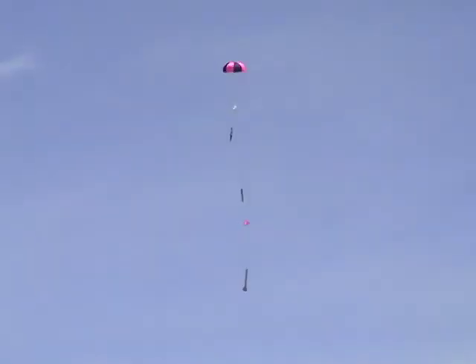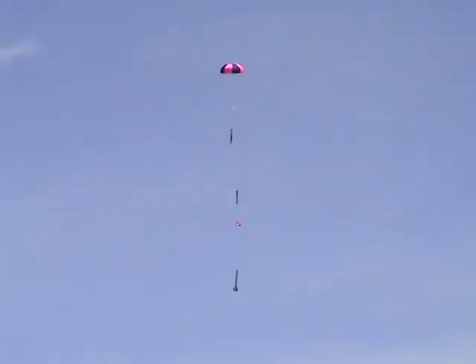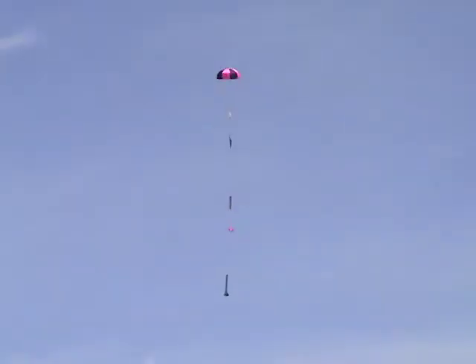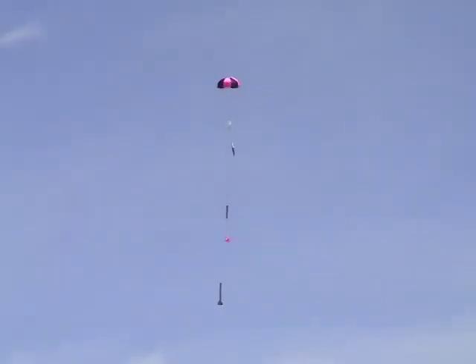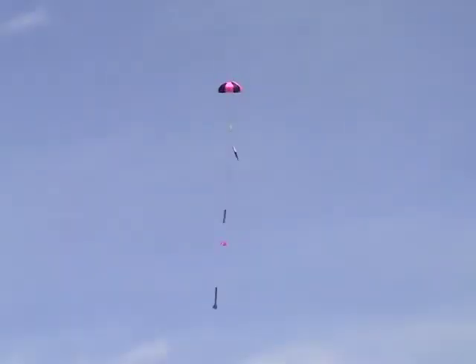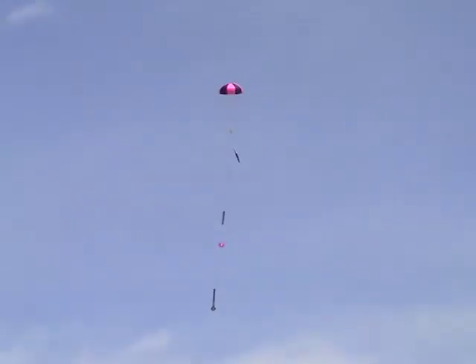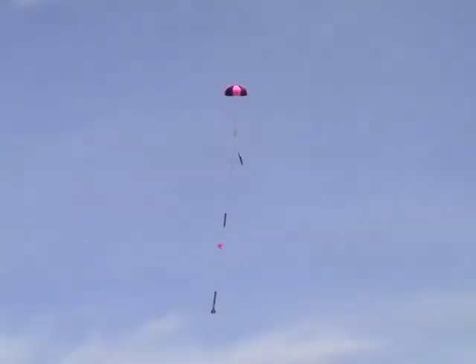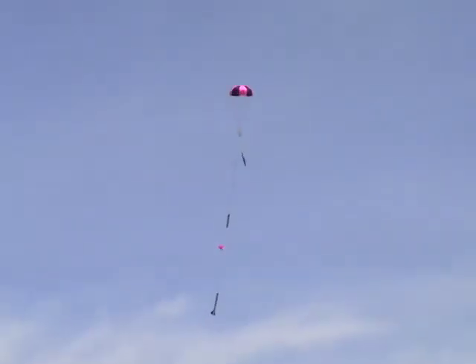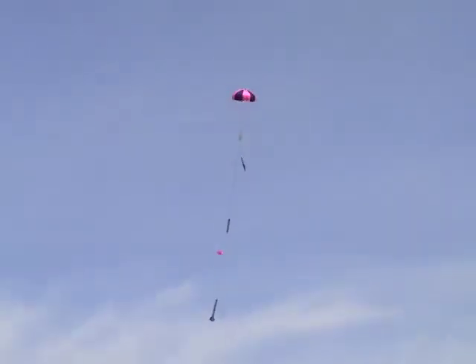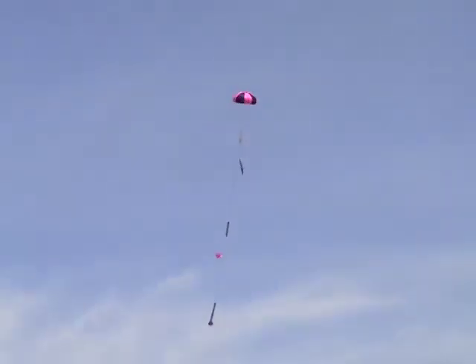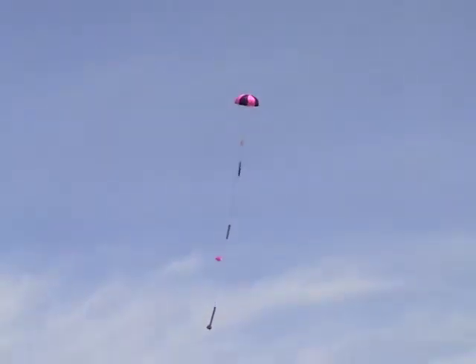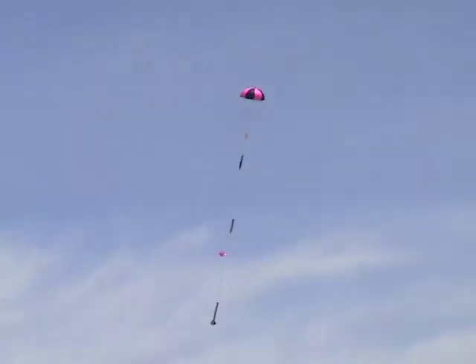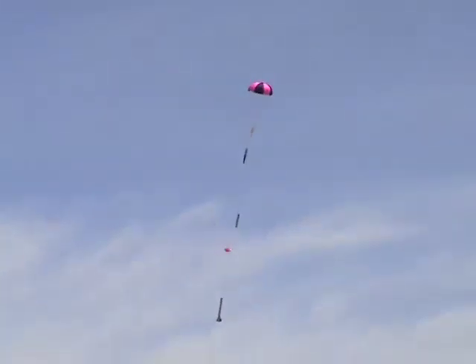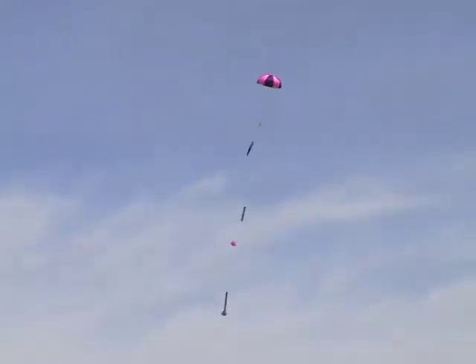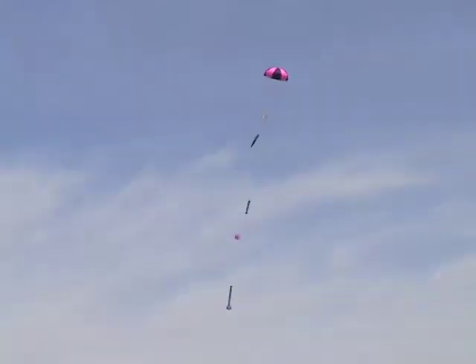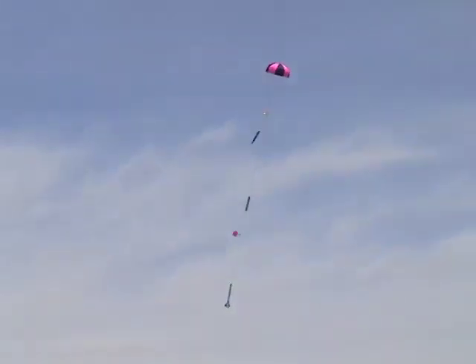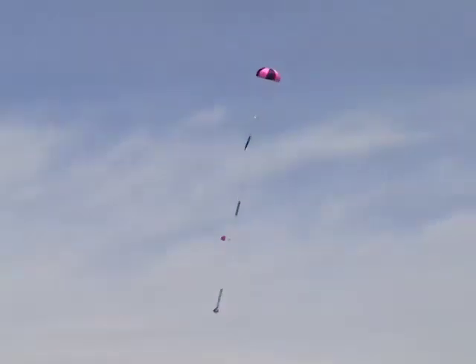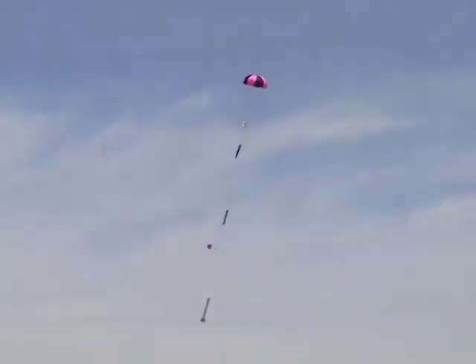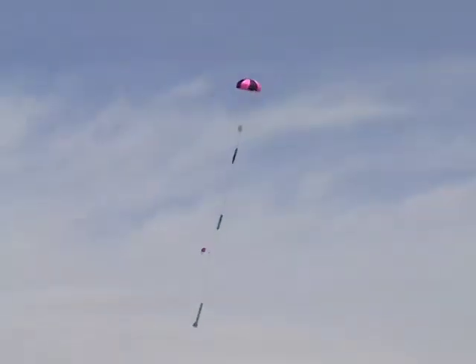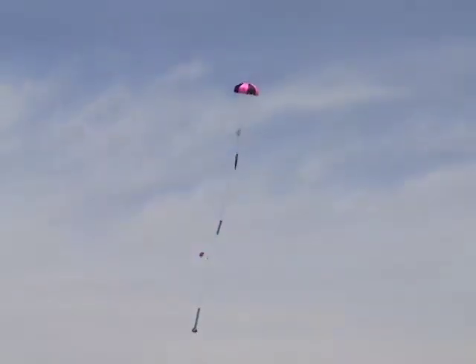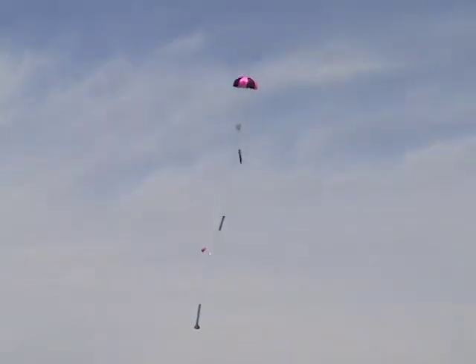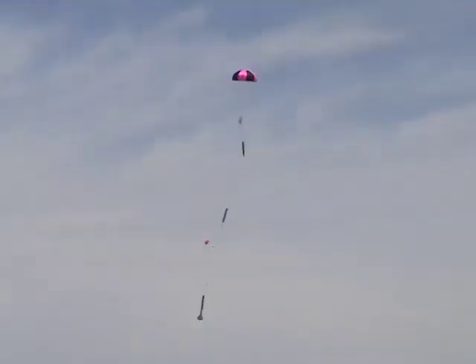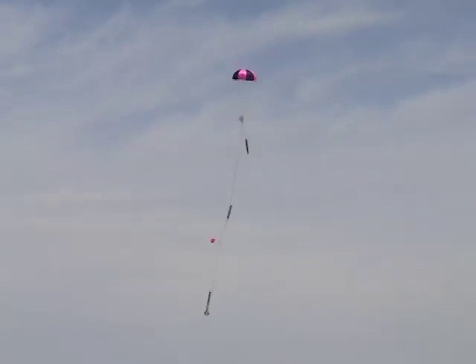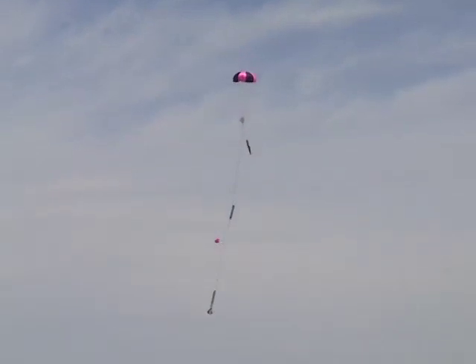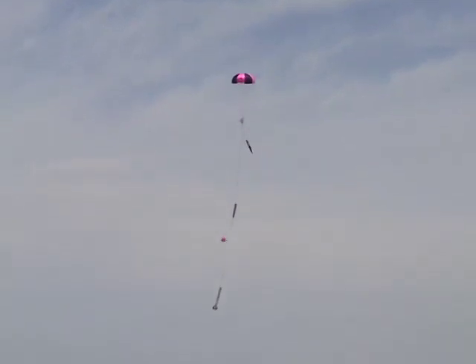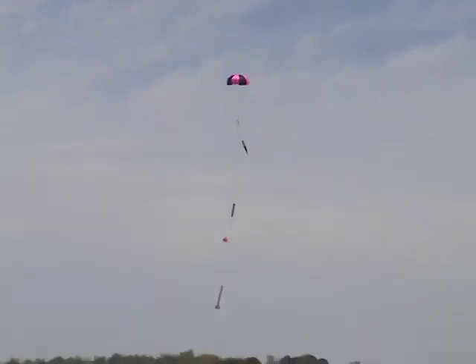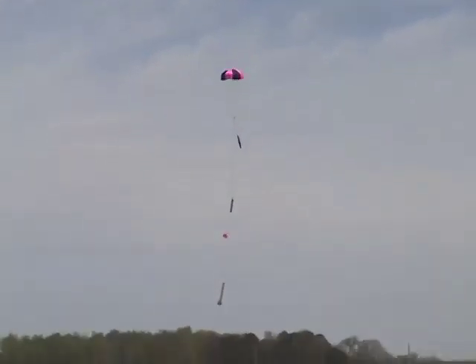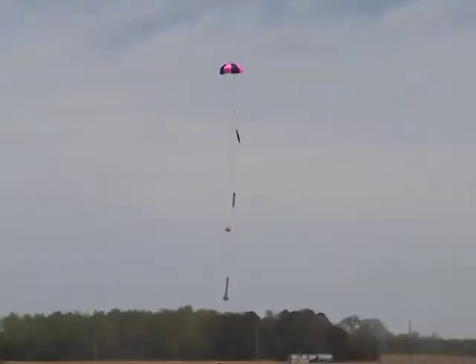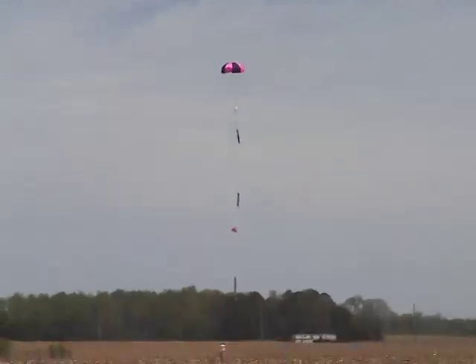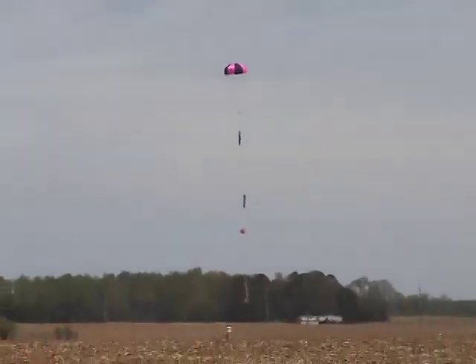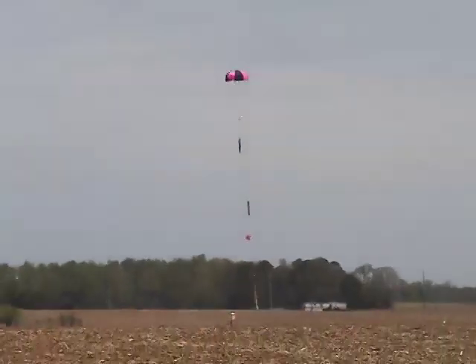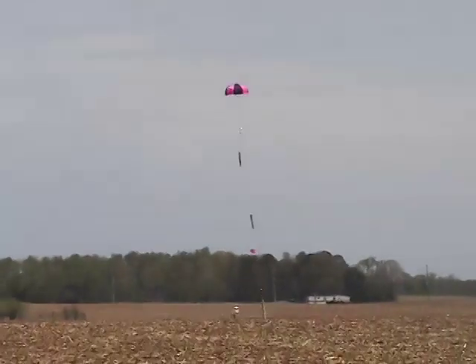Bring the rocket down to a soft landing to be reloaded and flown again. Let's go.